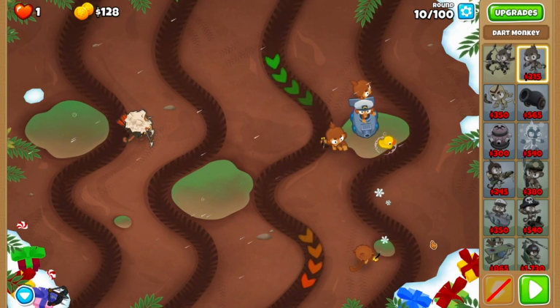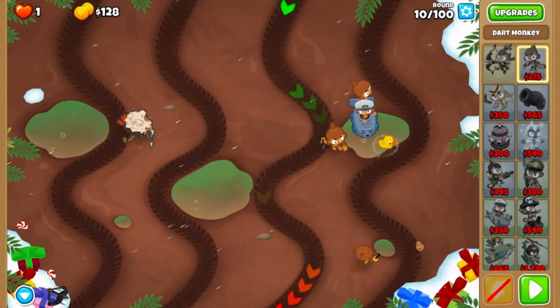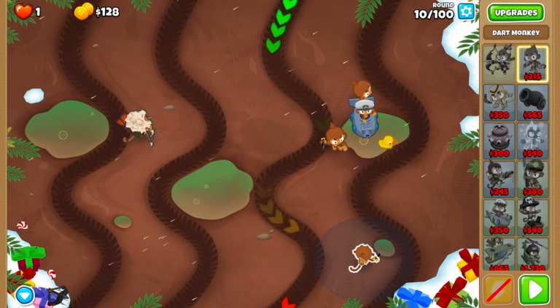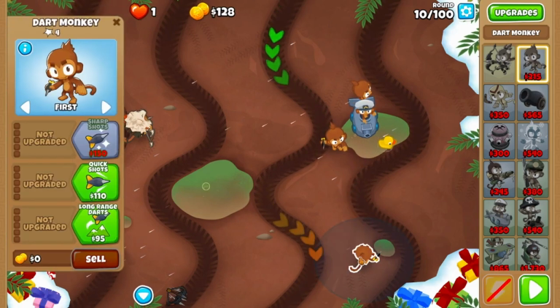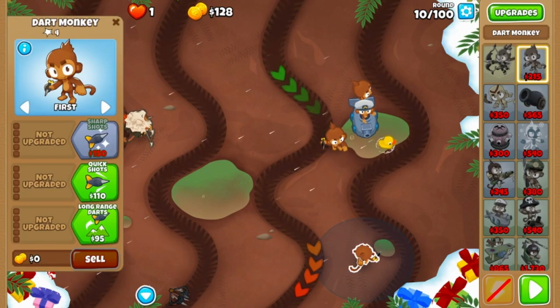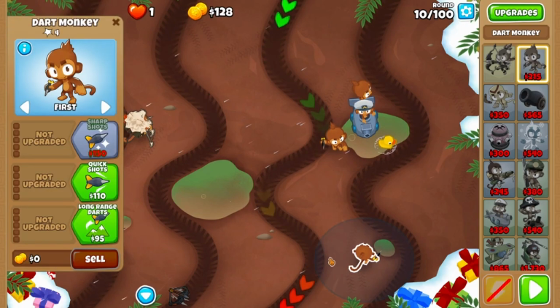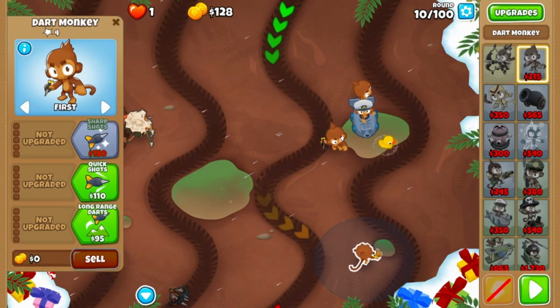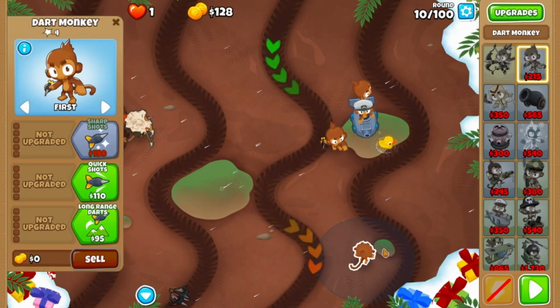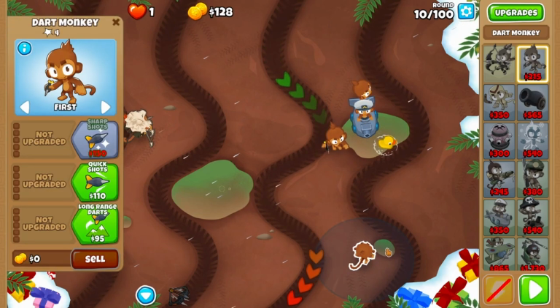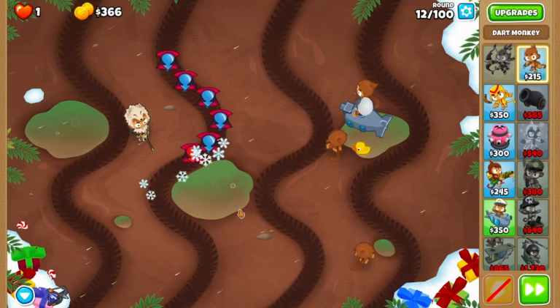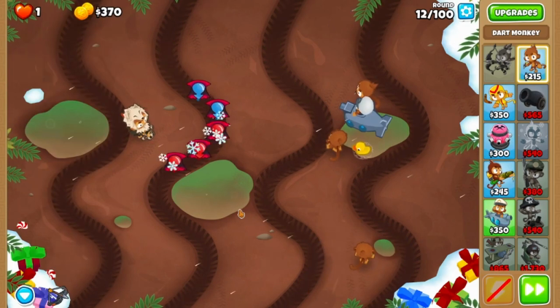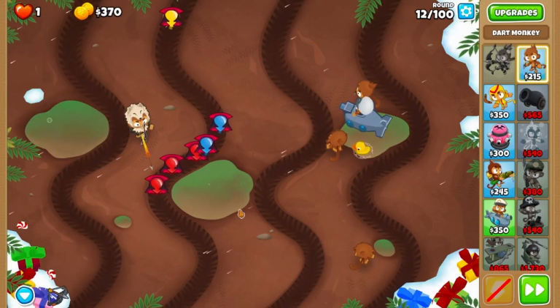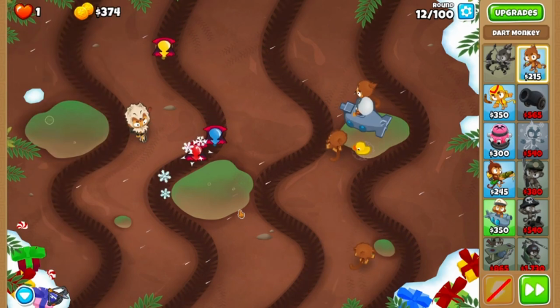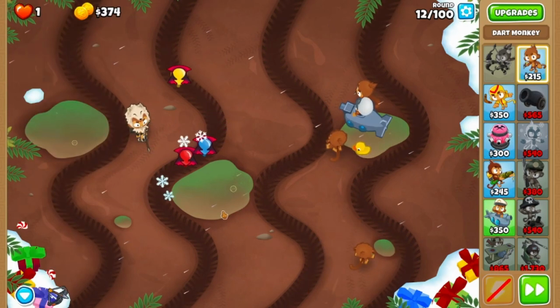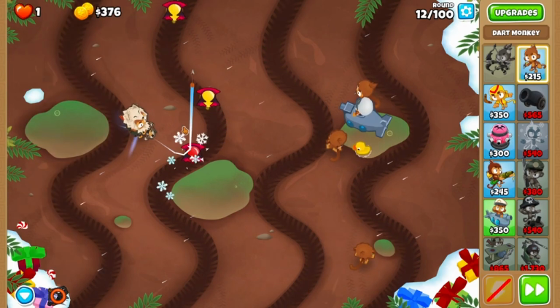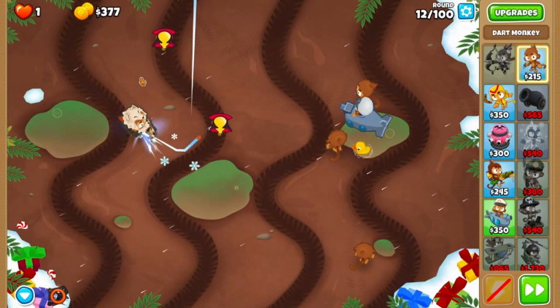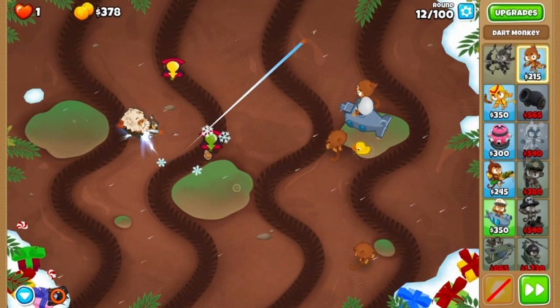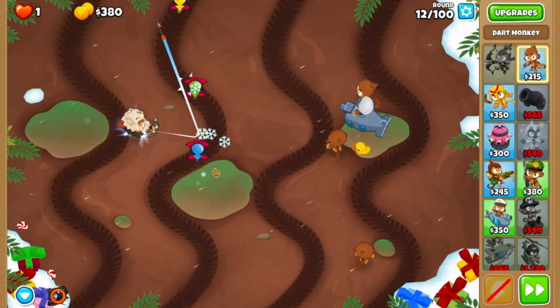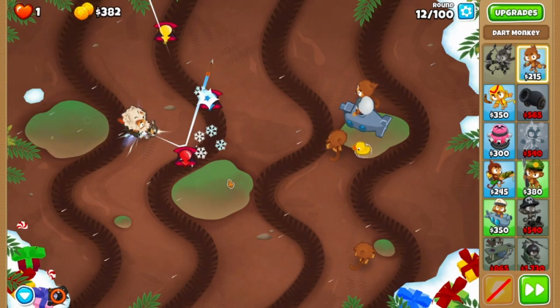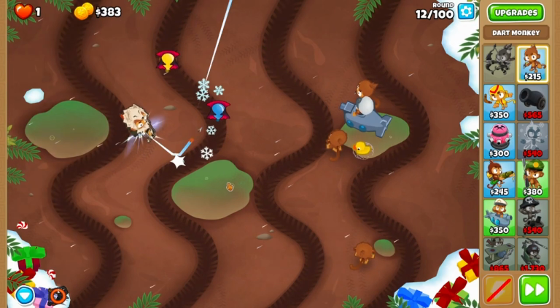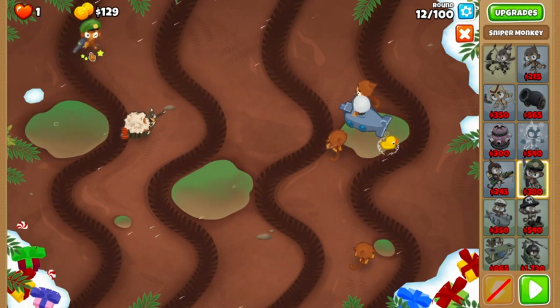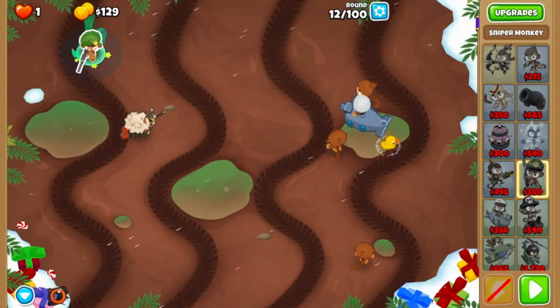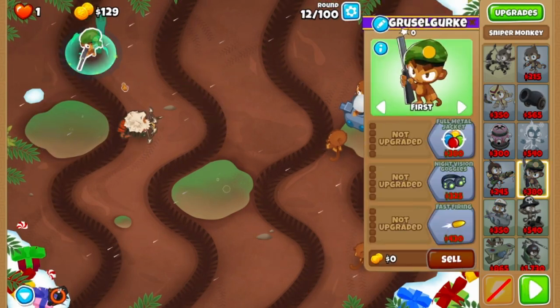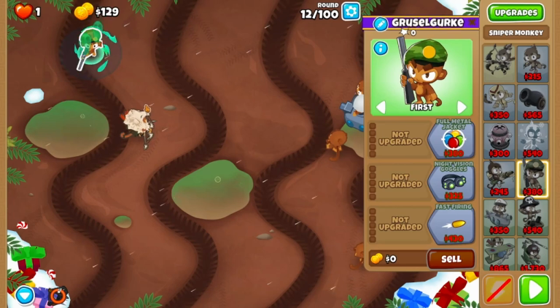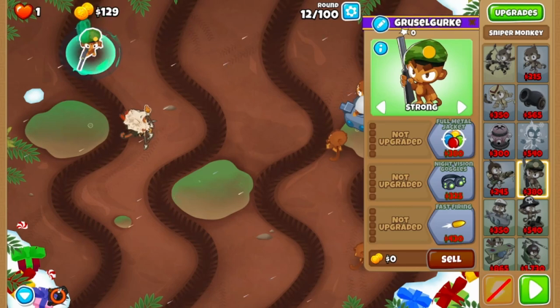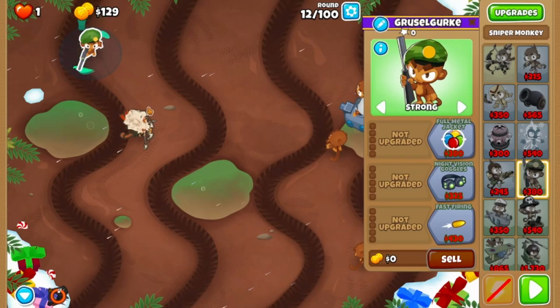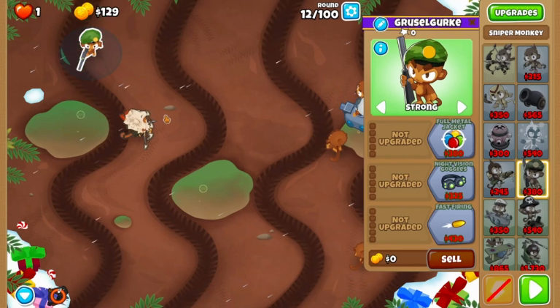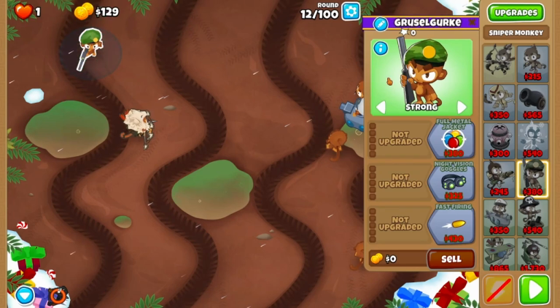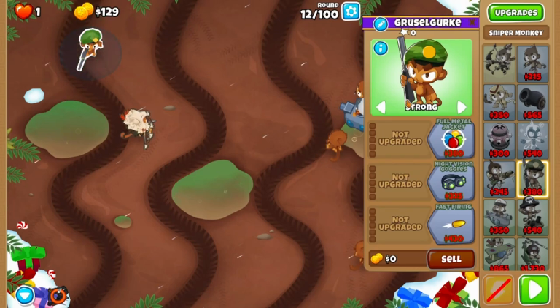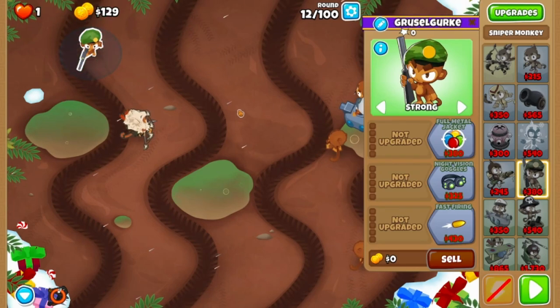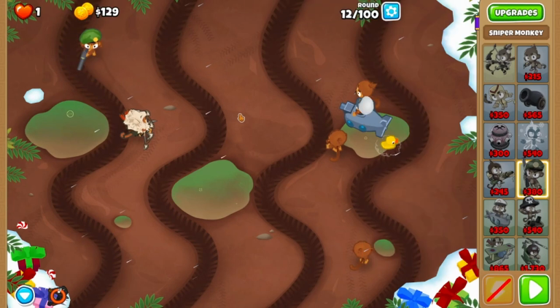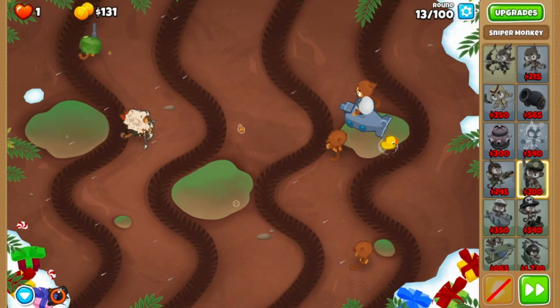Back to simple instructions for now. On round 12, rapid fire the yellow blooms. Place the sniper on strong up here before round 13.